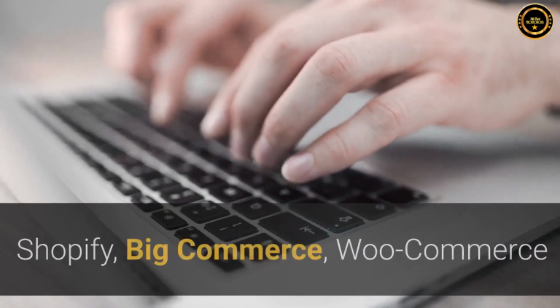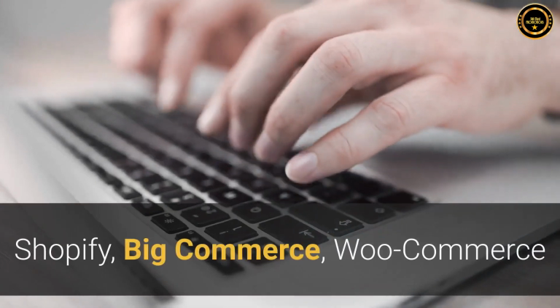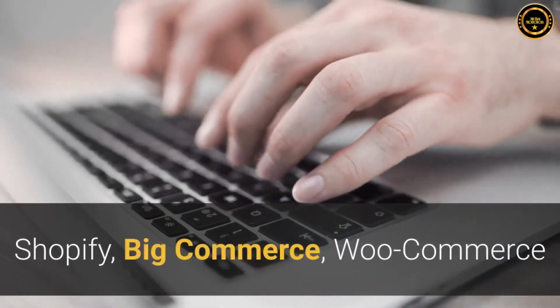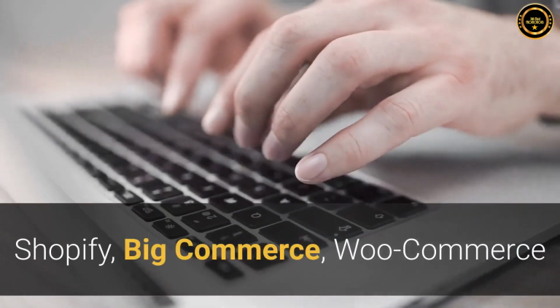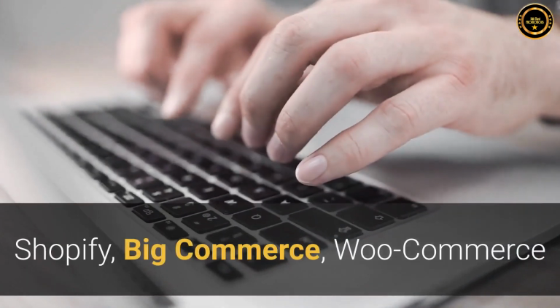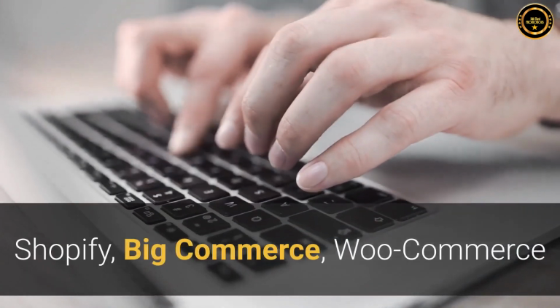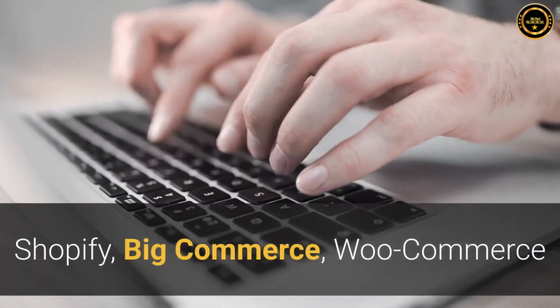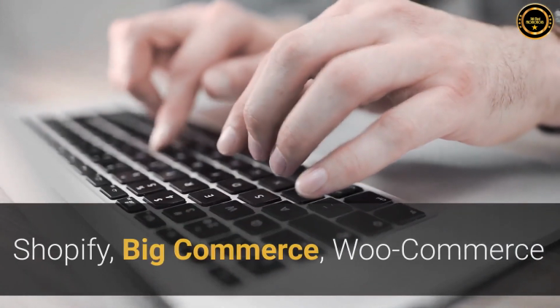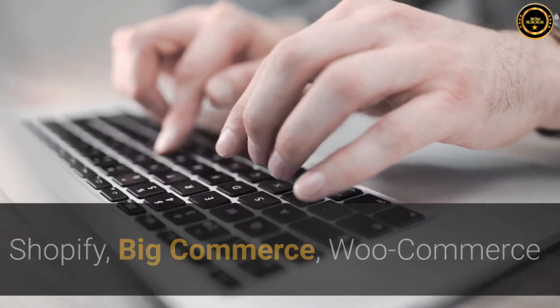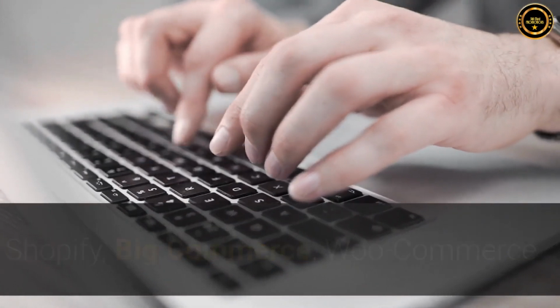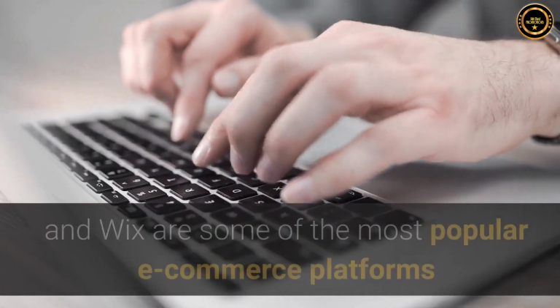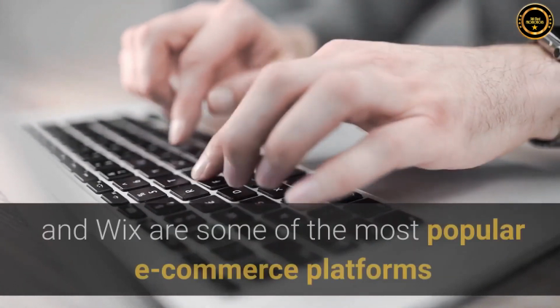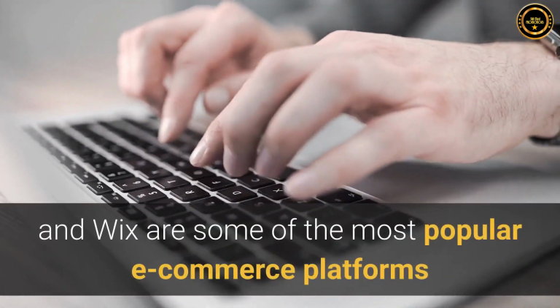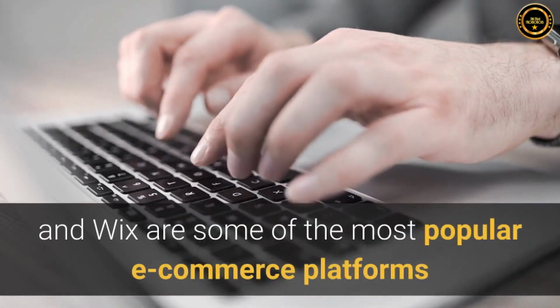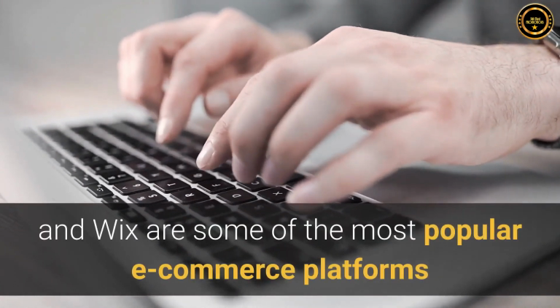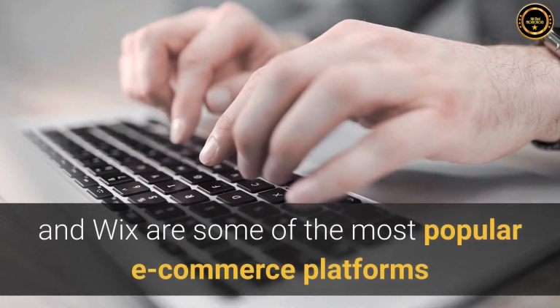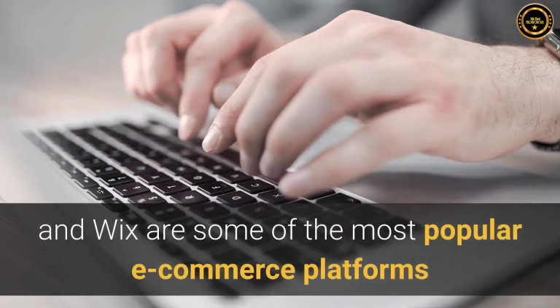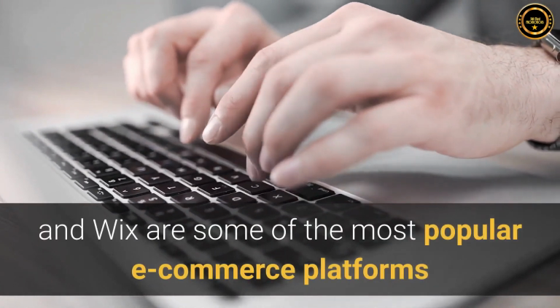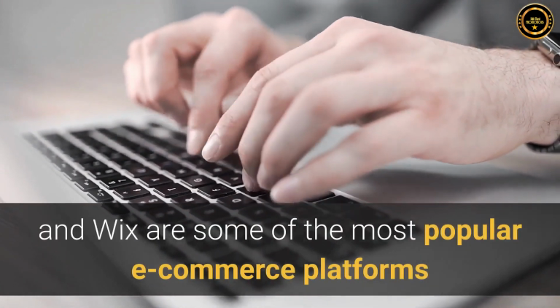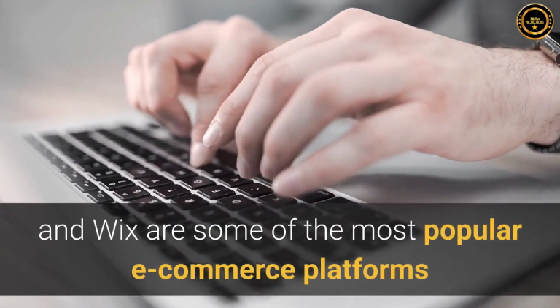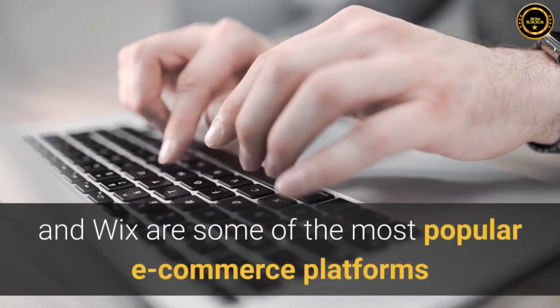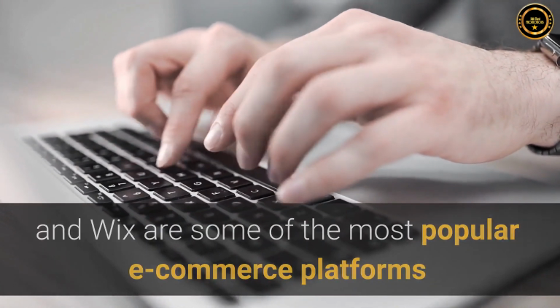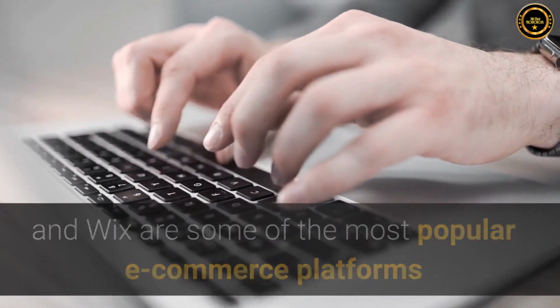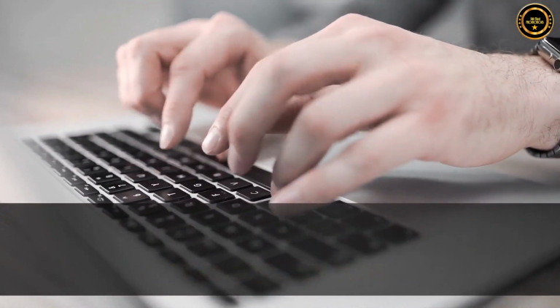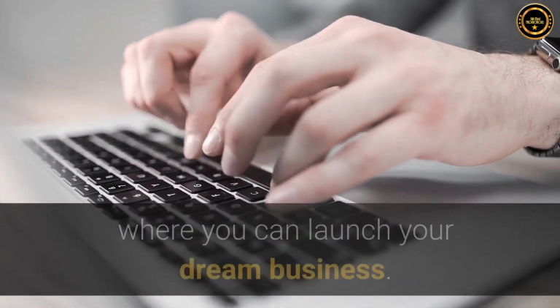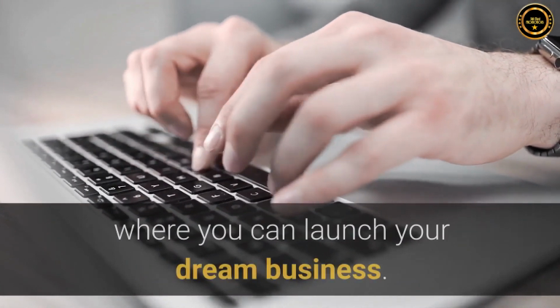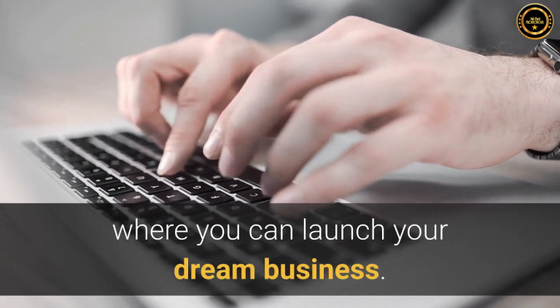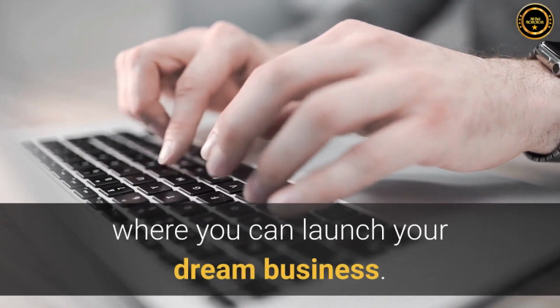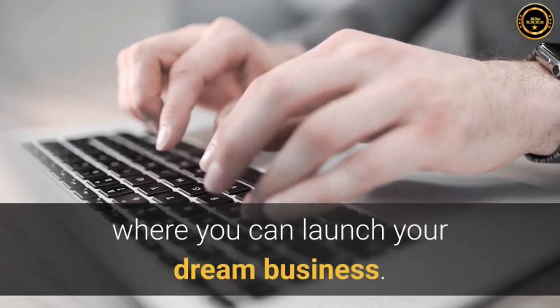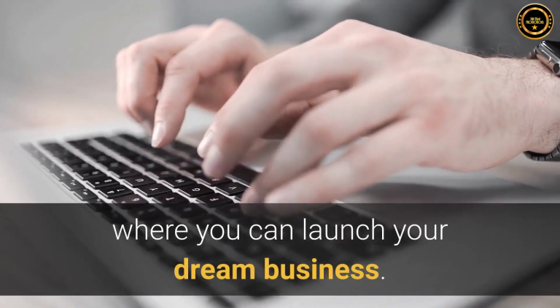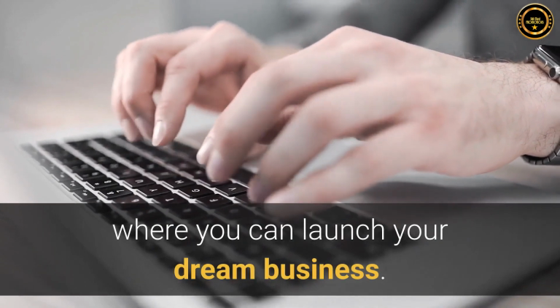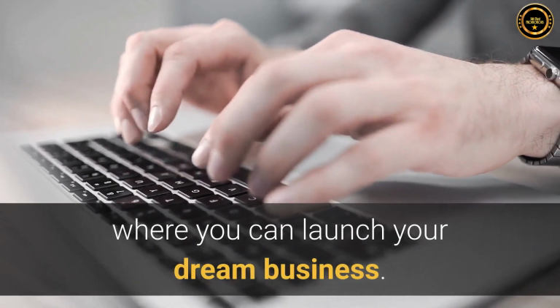Shopify, BigCommerce, WooCommerce and Wix are some of the most popular e-commerce platforms where you can launch your dream business.